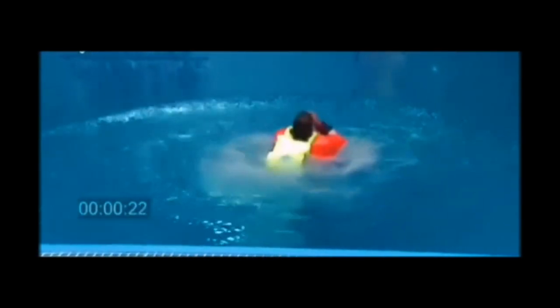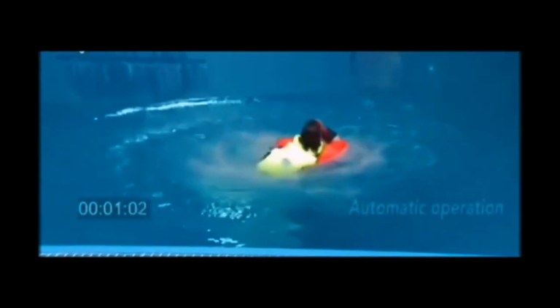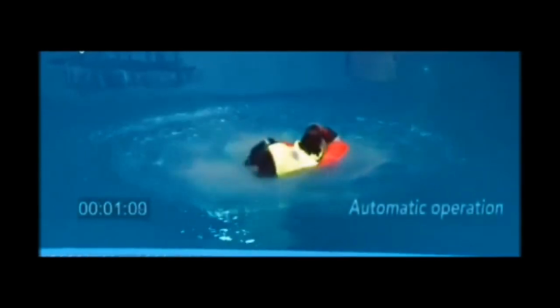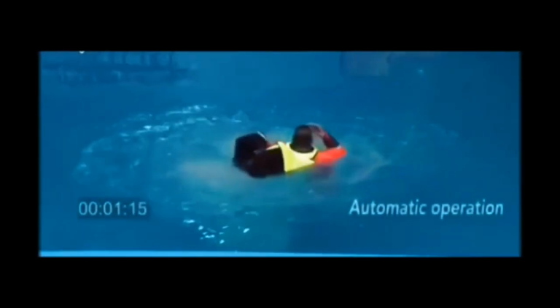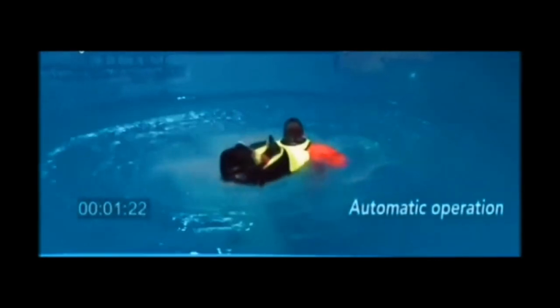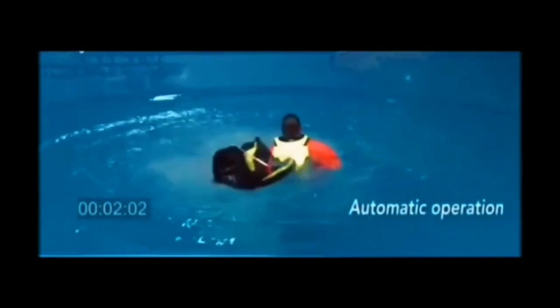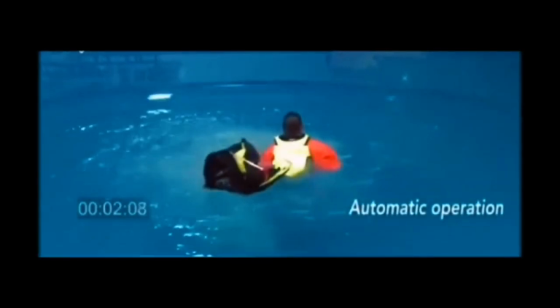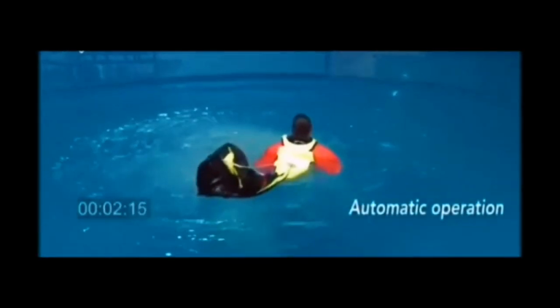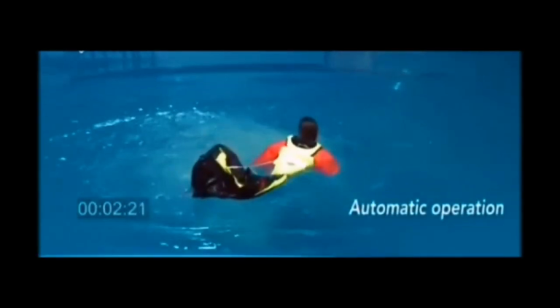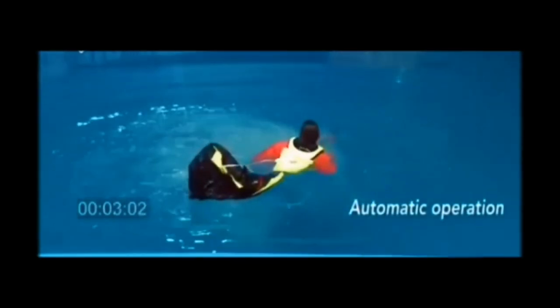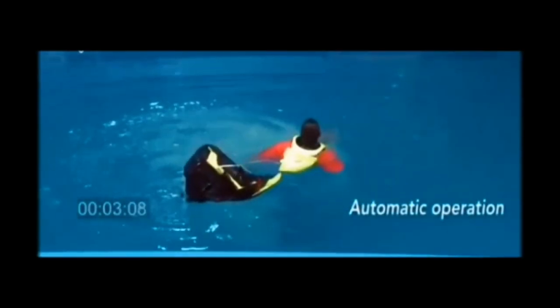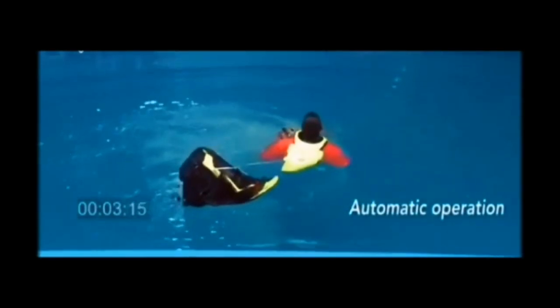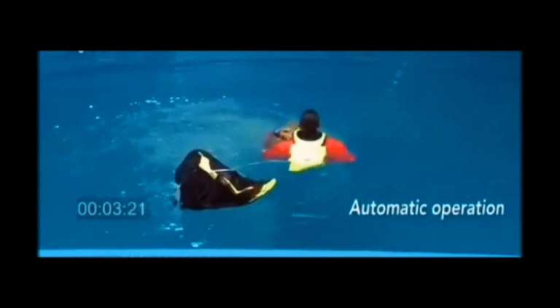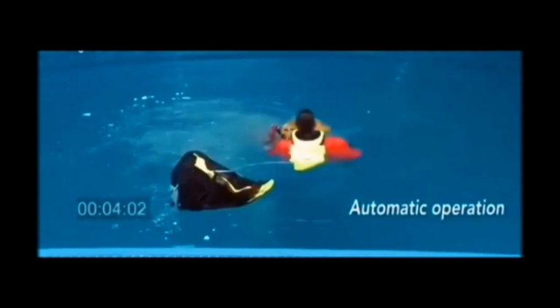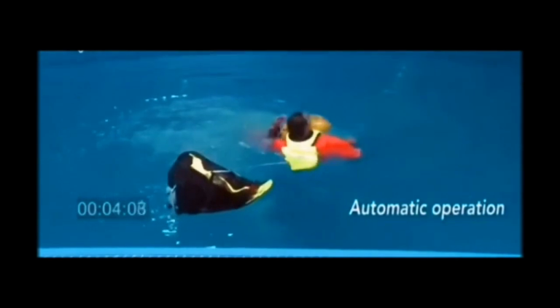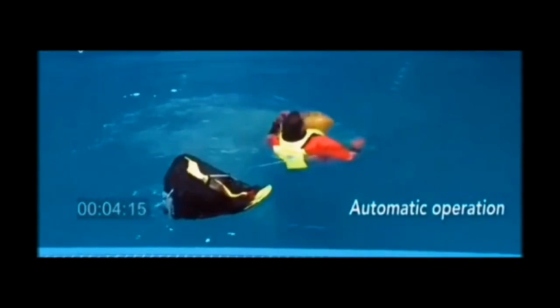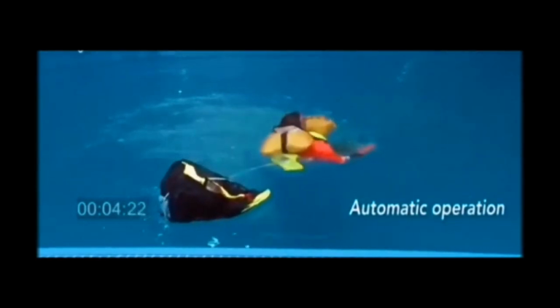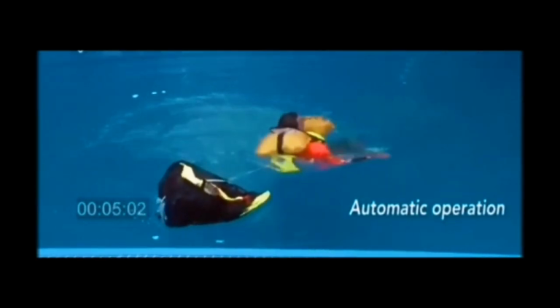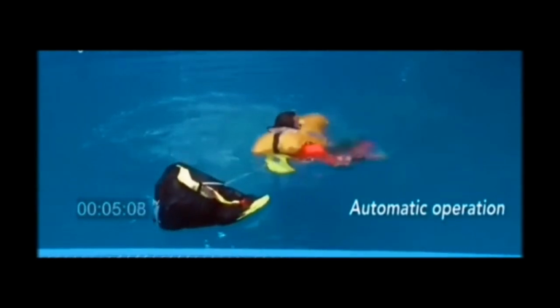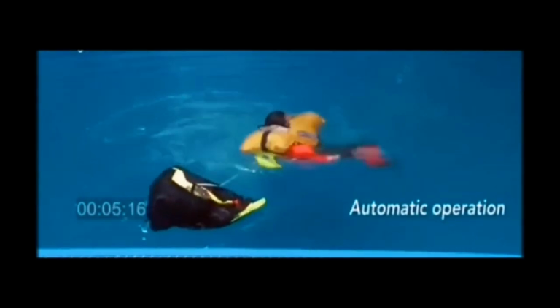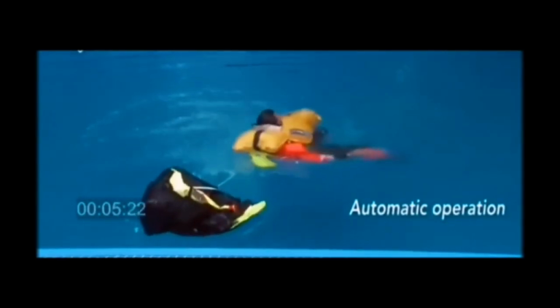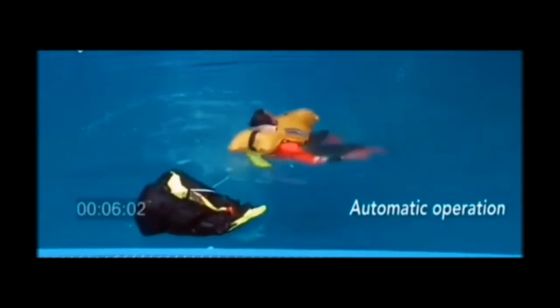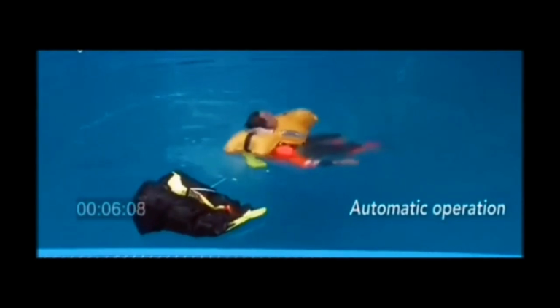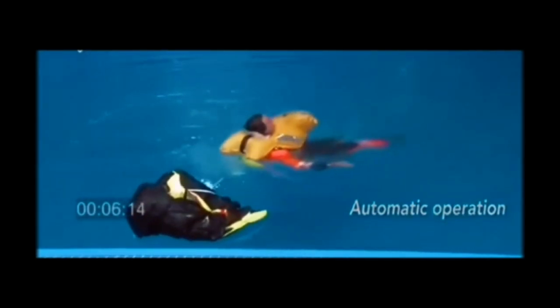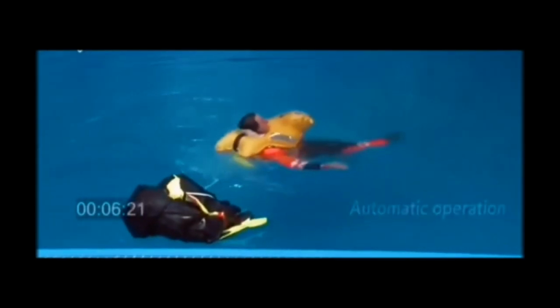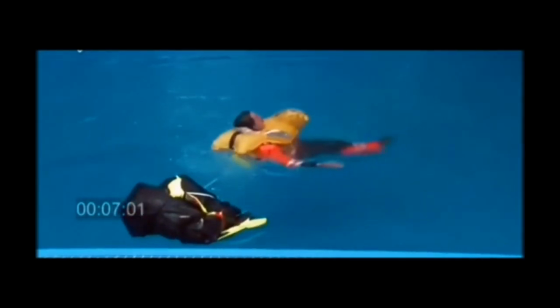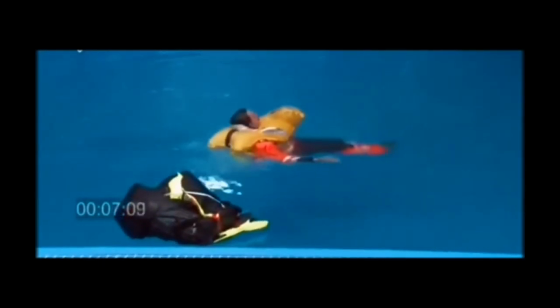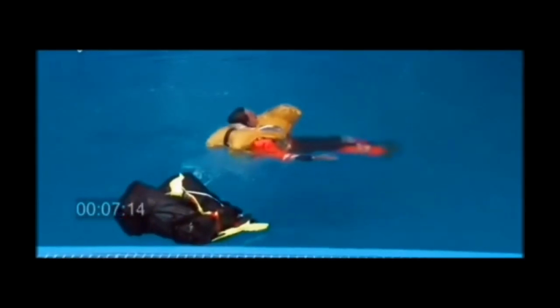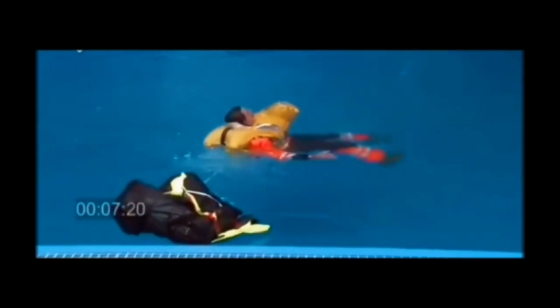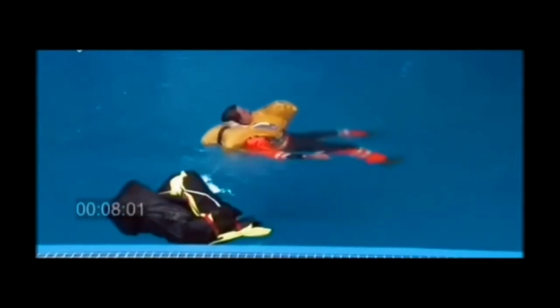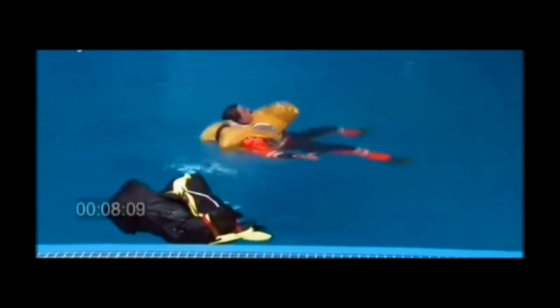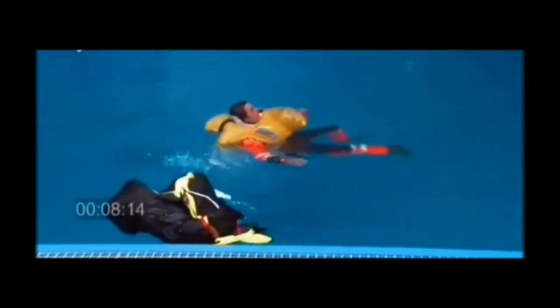It's fully automatic. The jacket inflates first, followed by the raft. It's a very quick timing between each one.